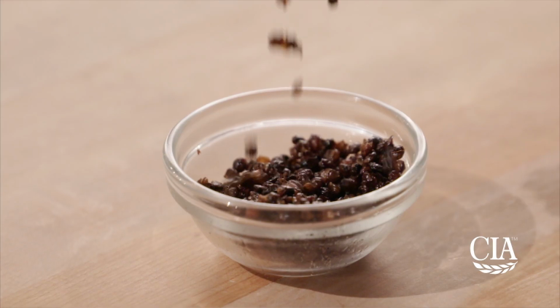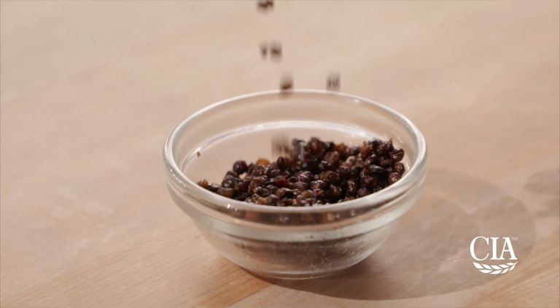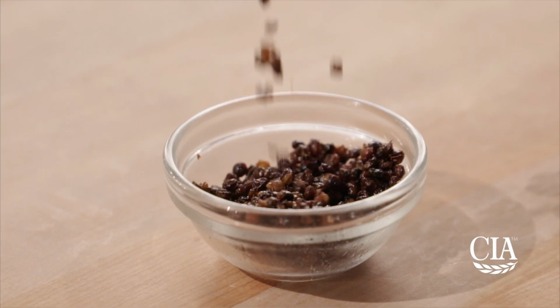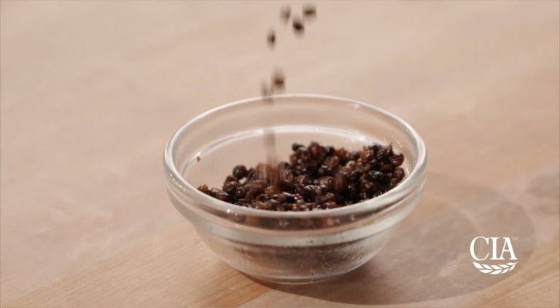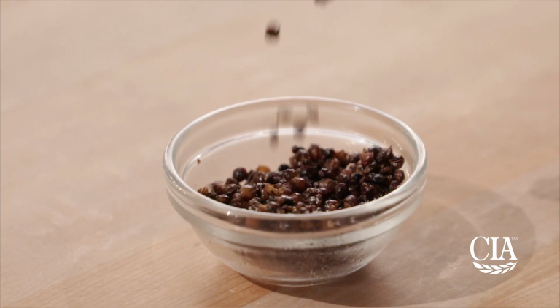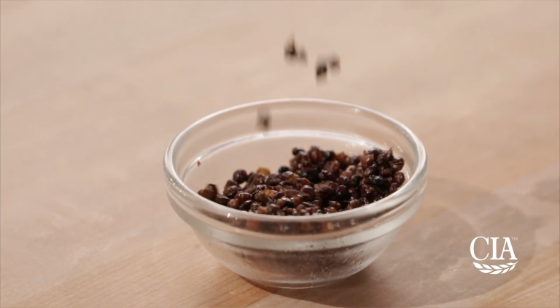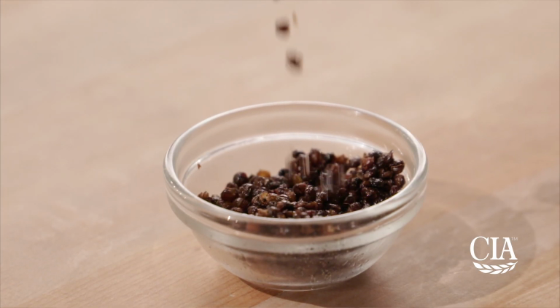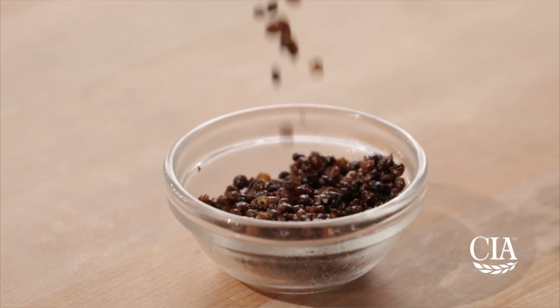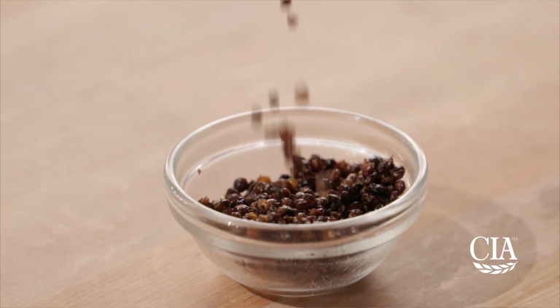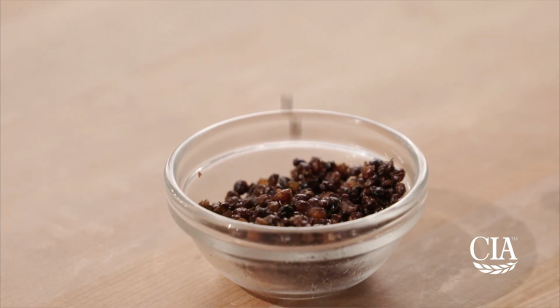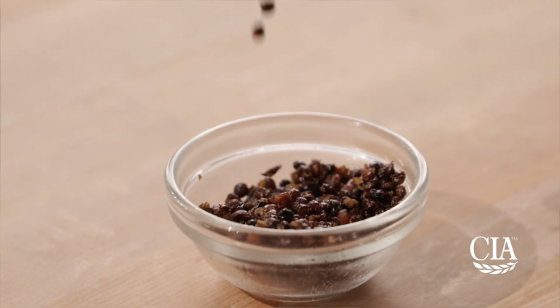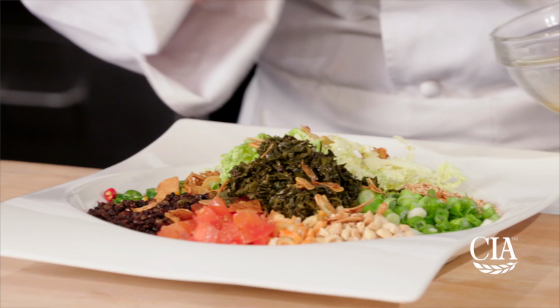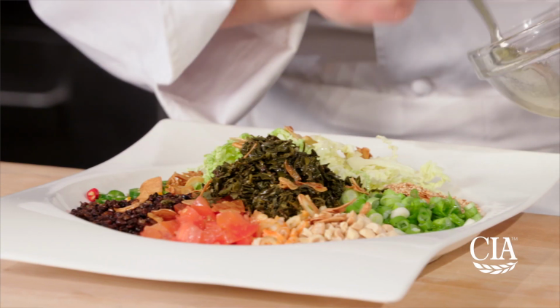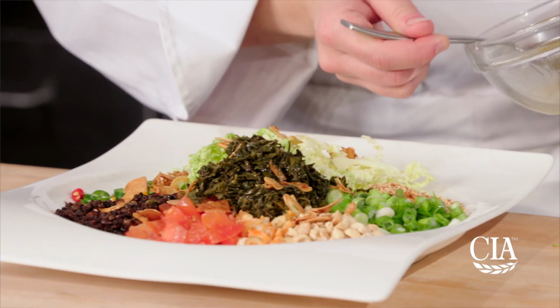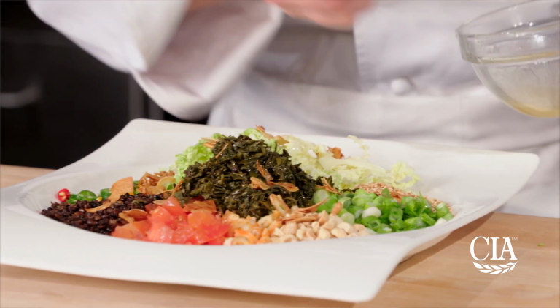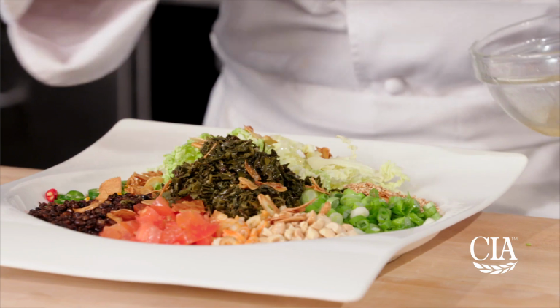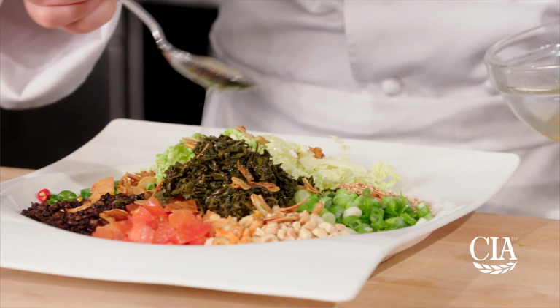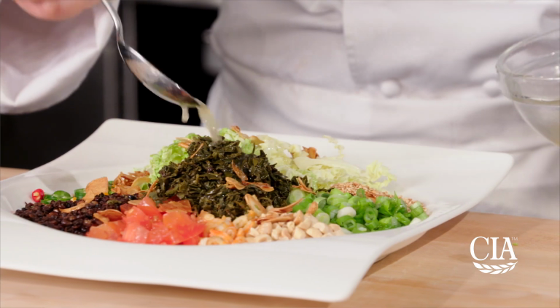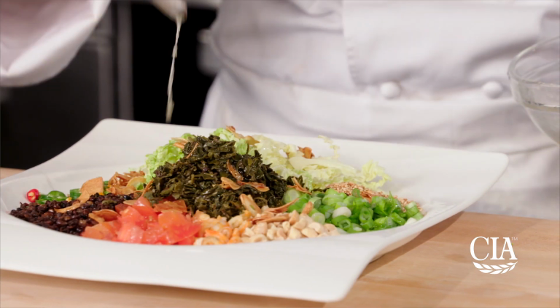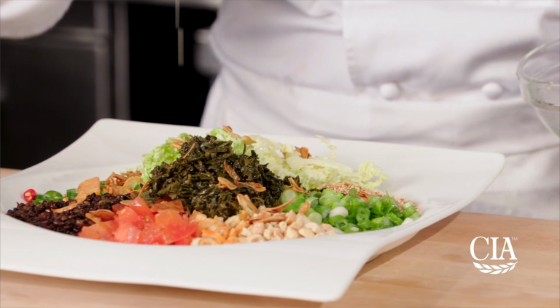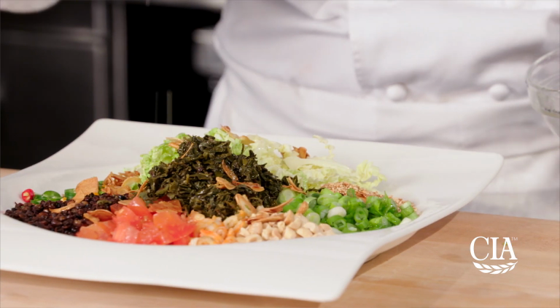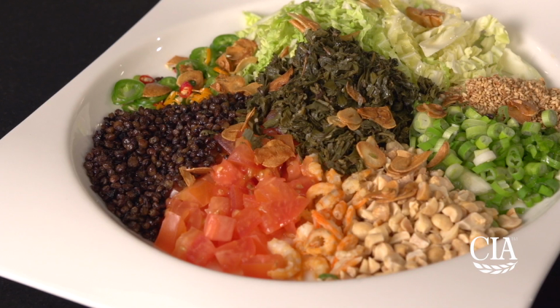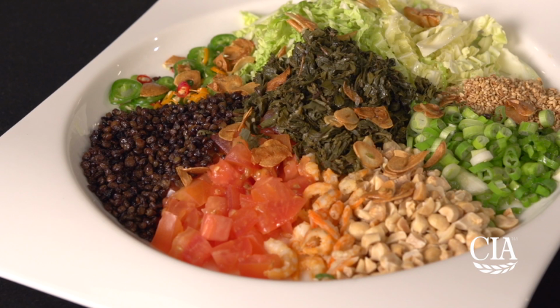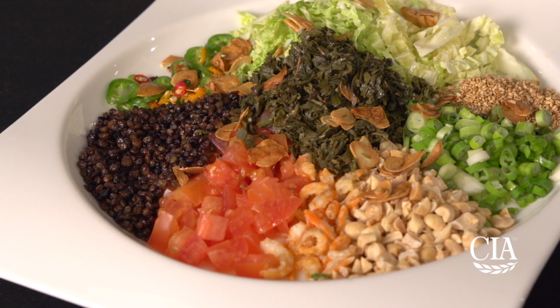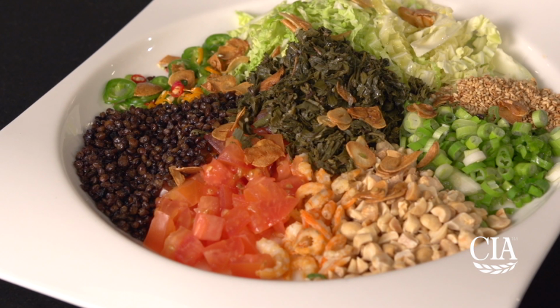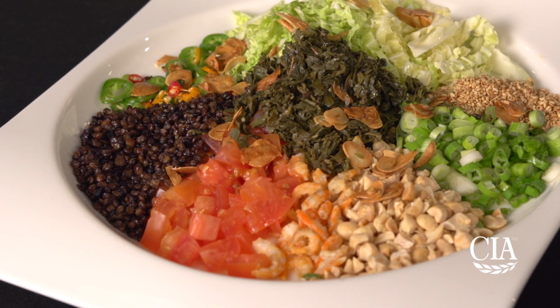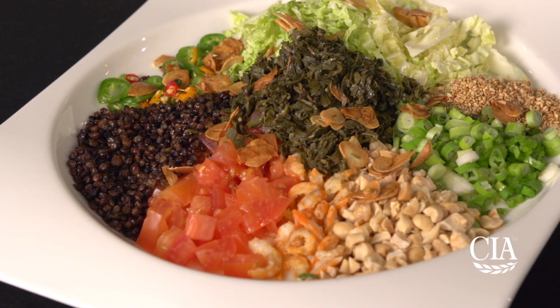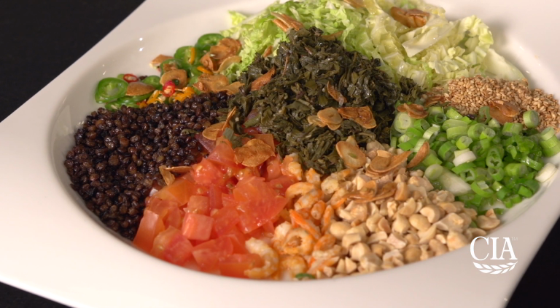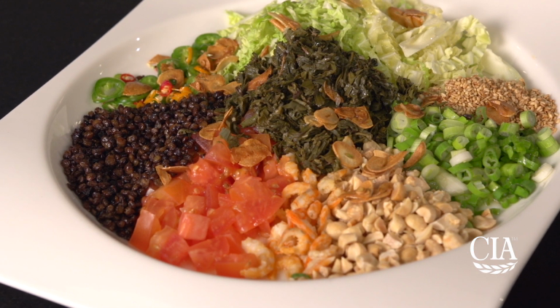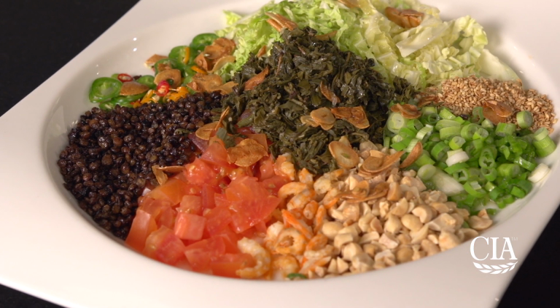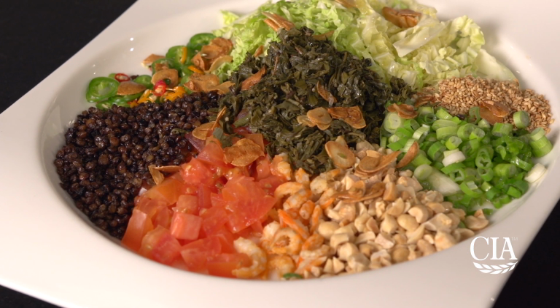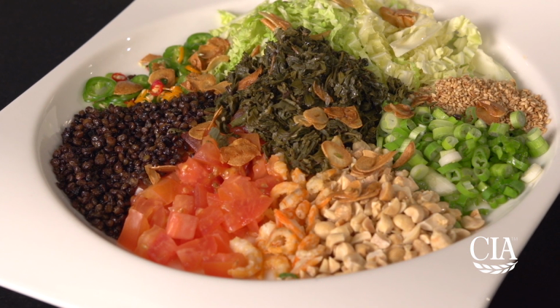You can season with salt if desired. Now, let's use our lentils in this wonderful Burmese tea leaf and popped lentil salad.